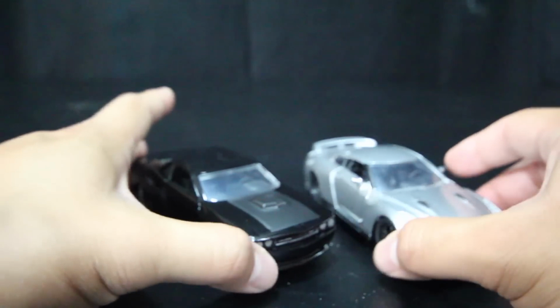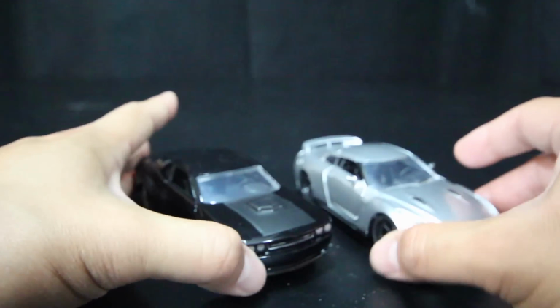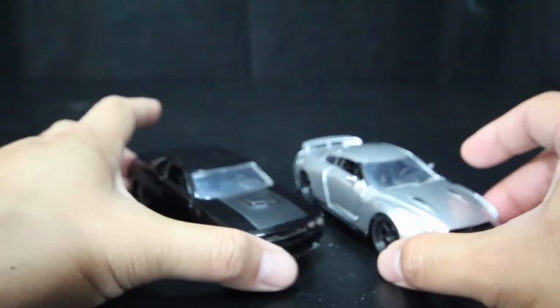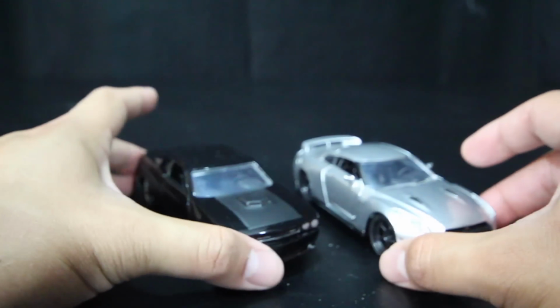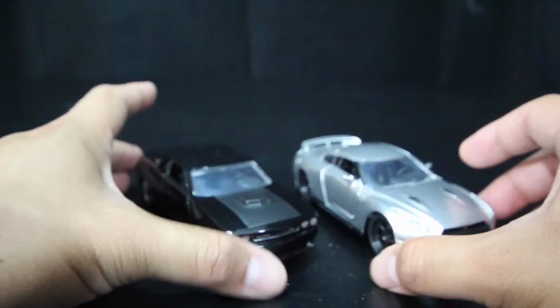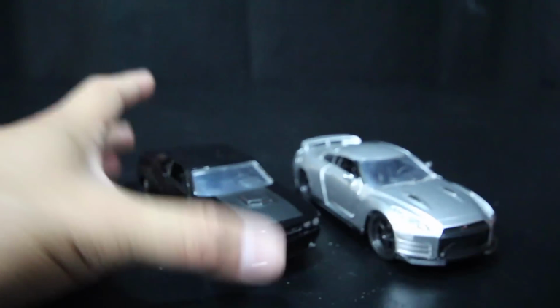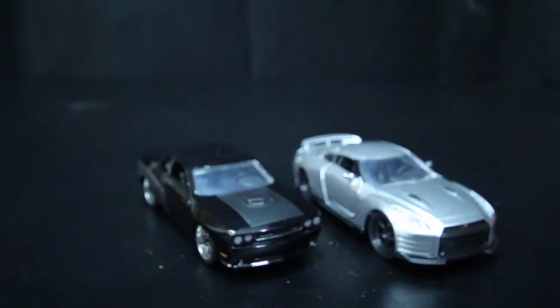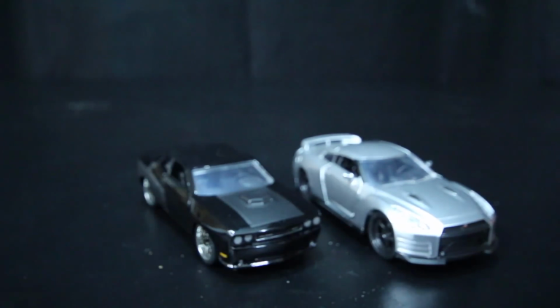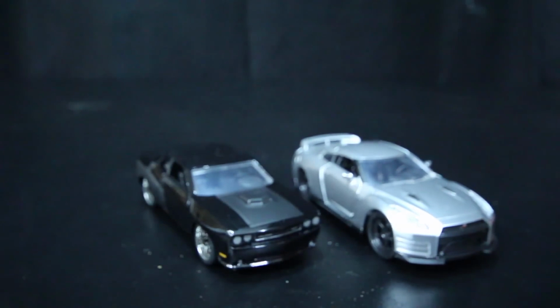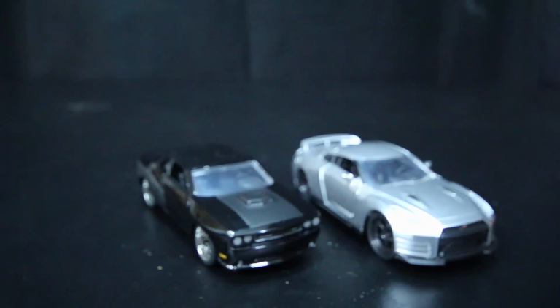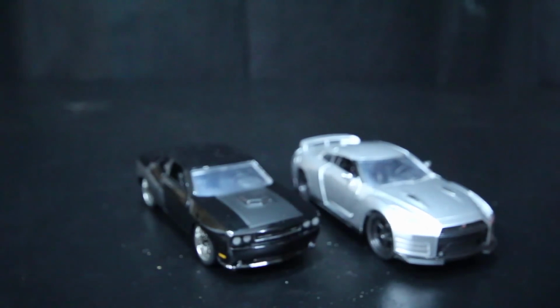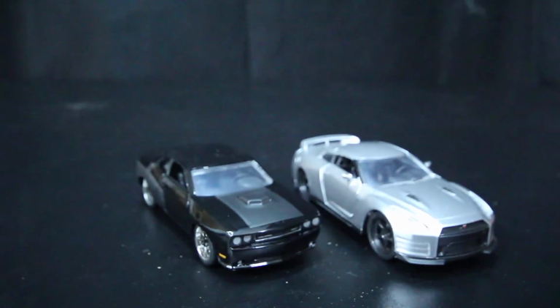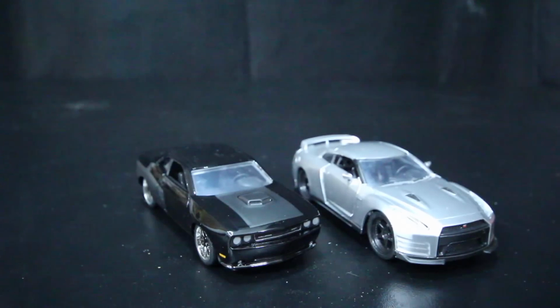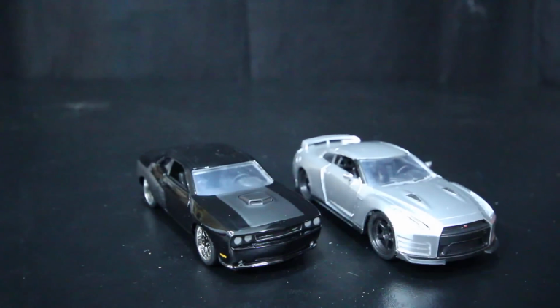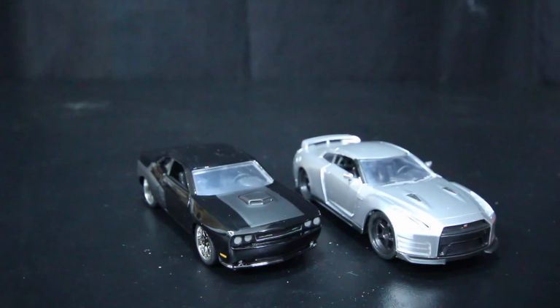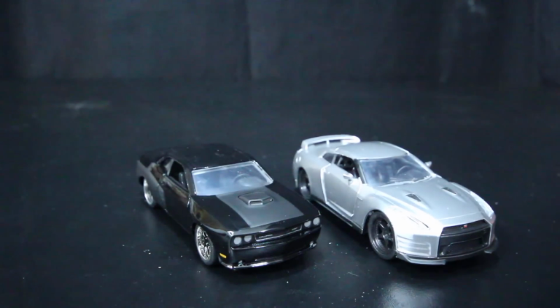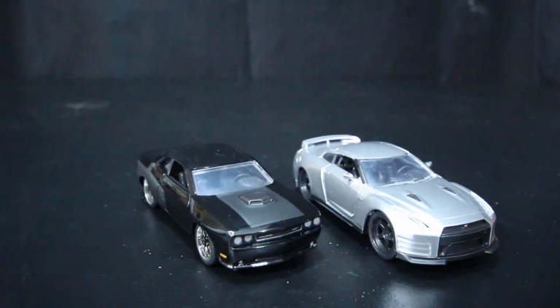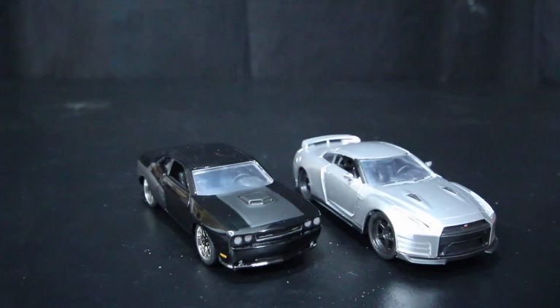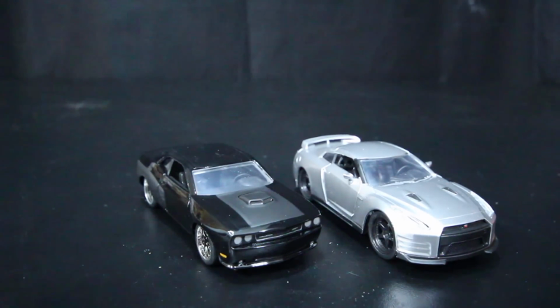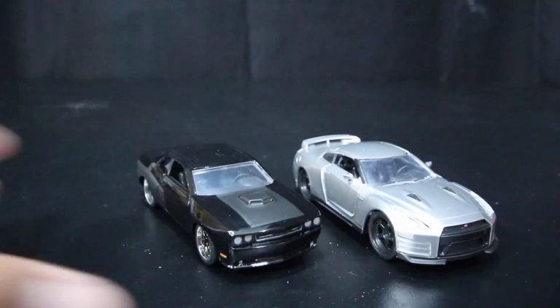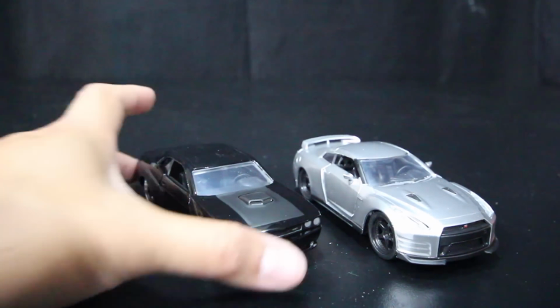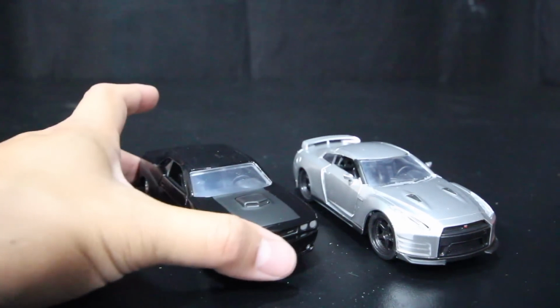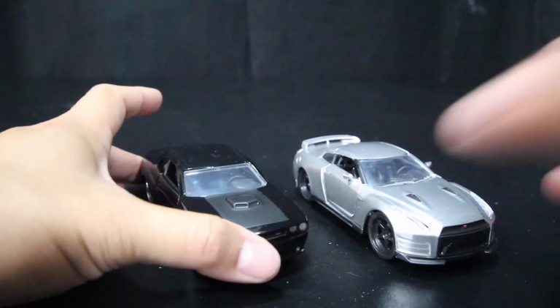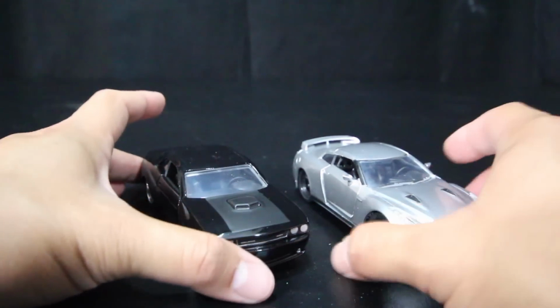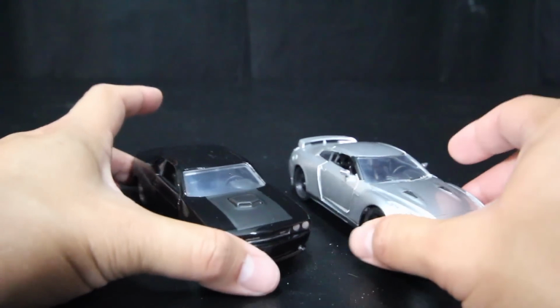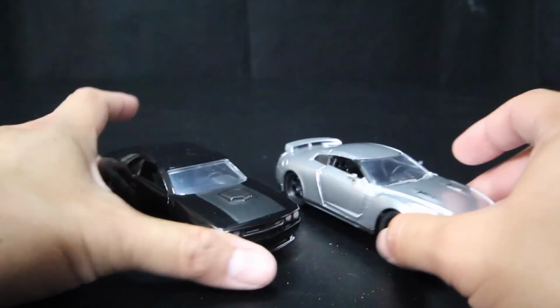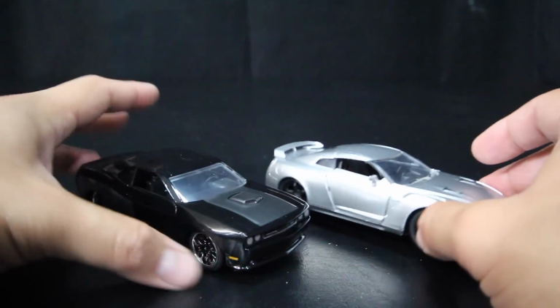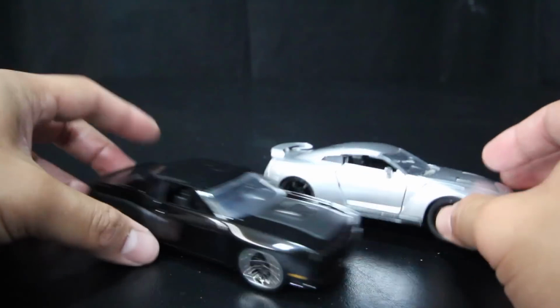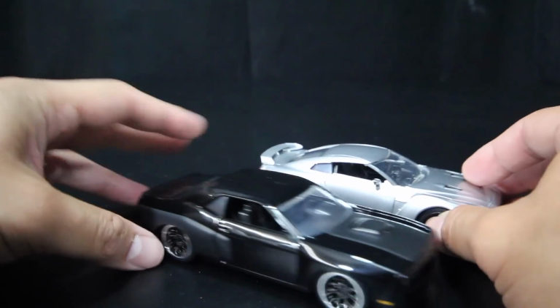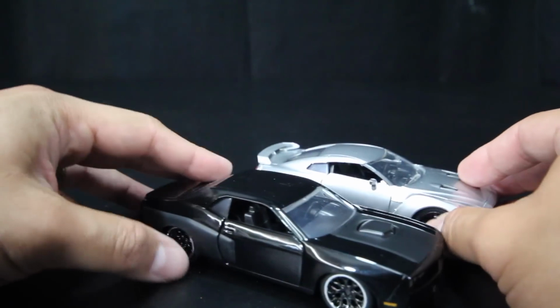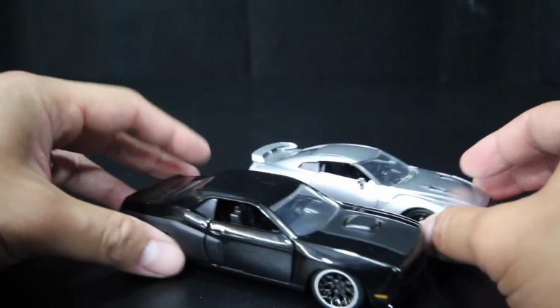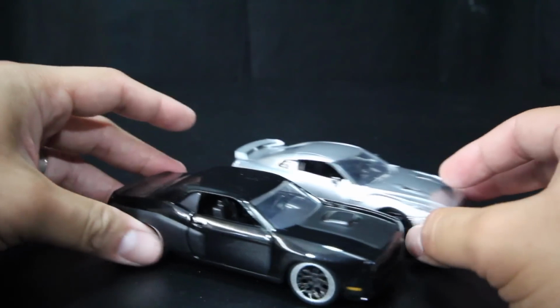Here's Brian's silver GTR to put next to it.